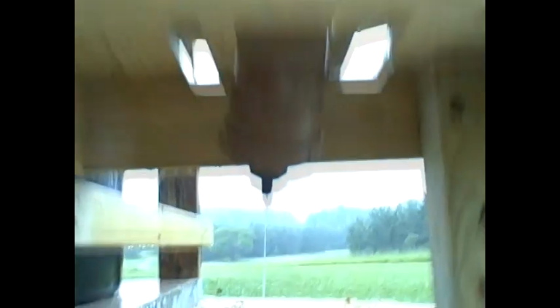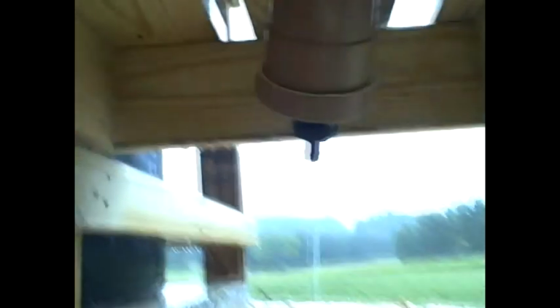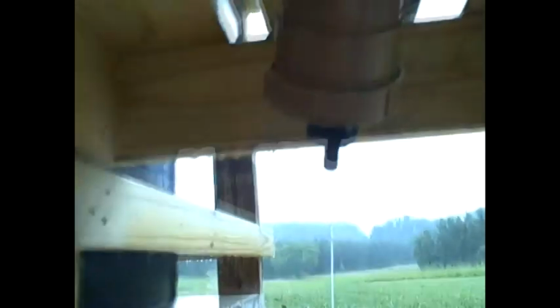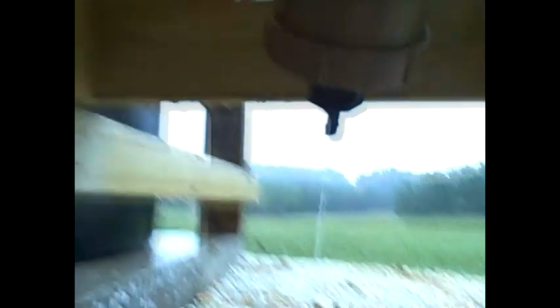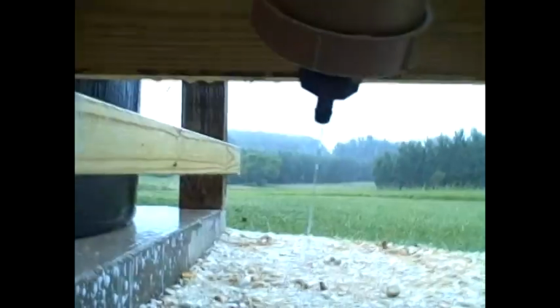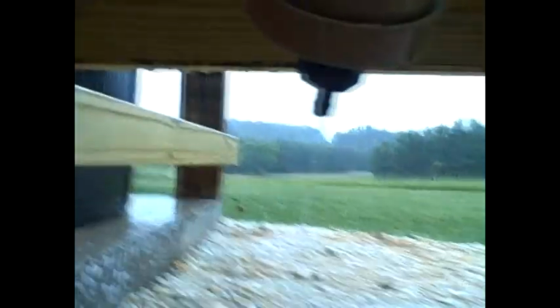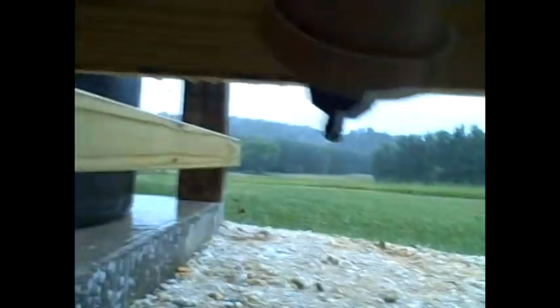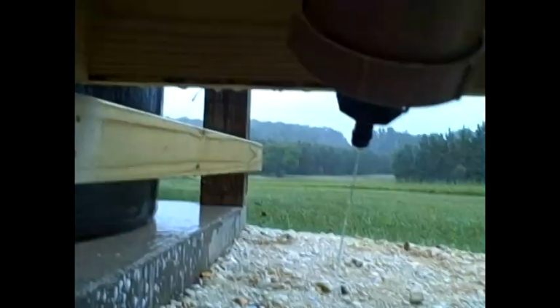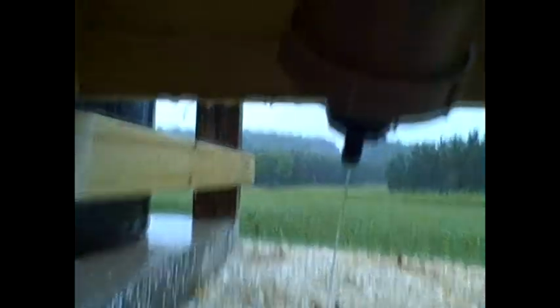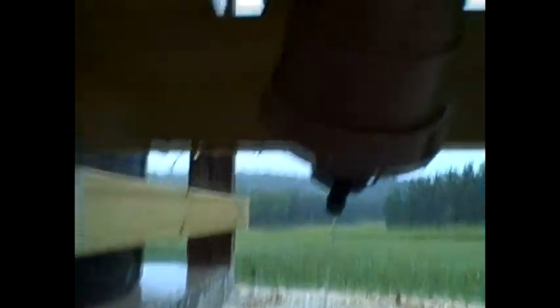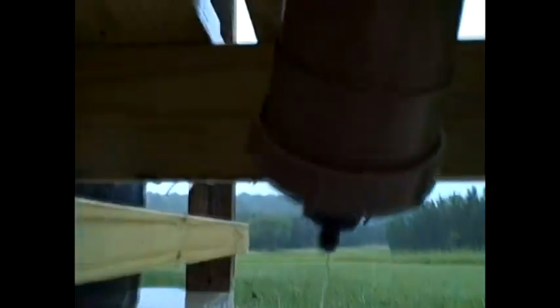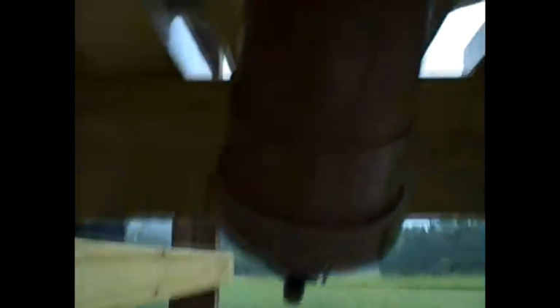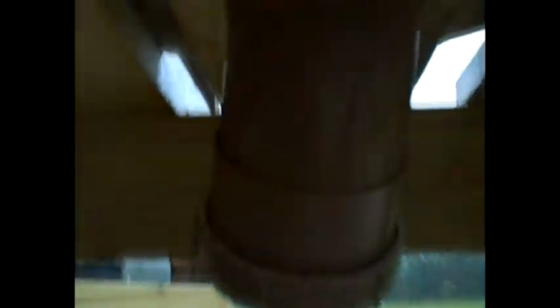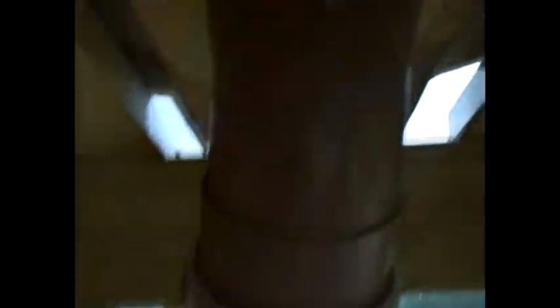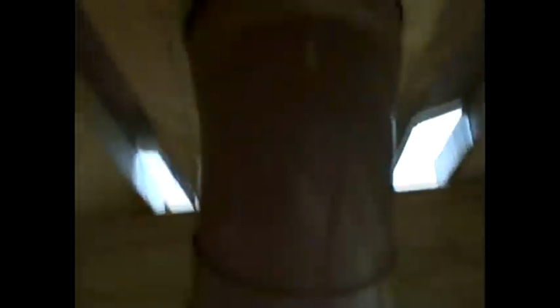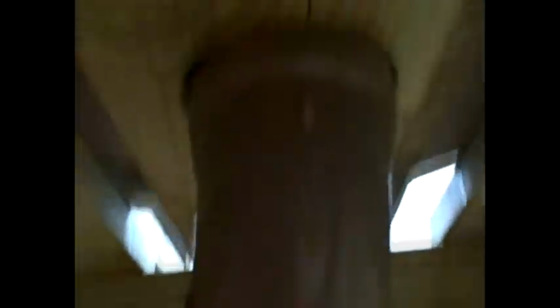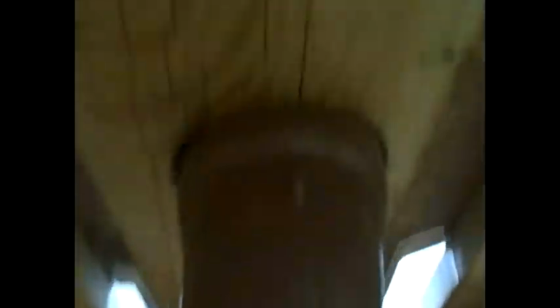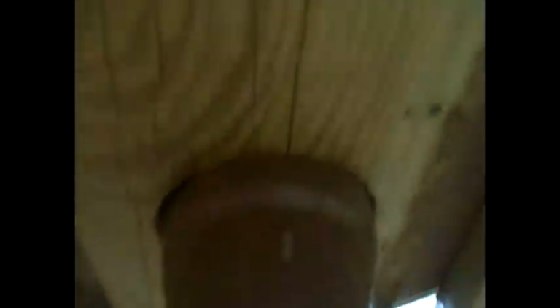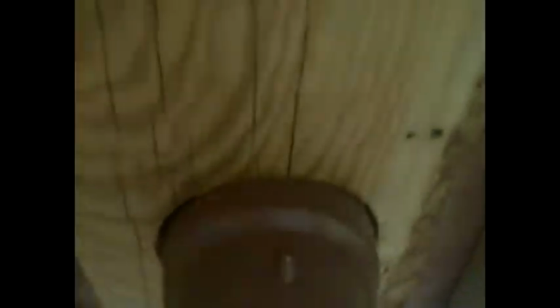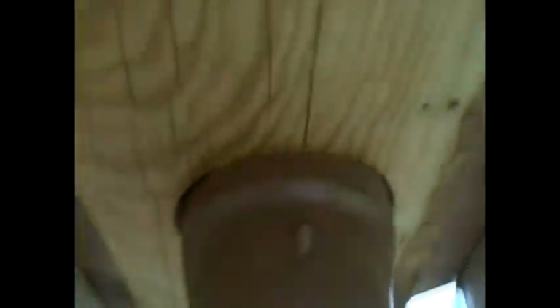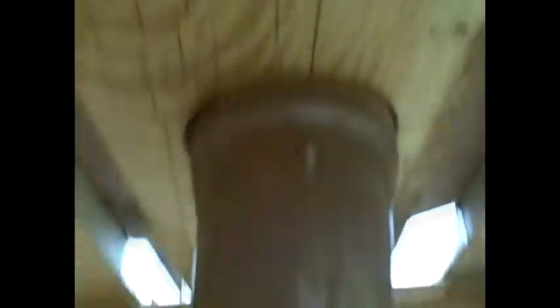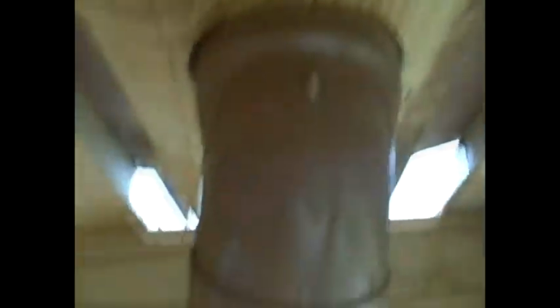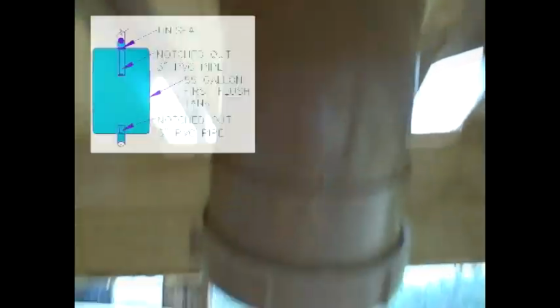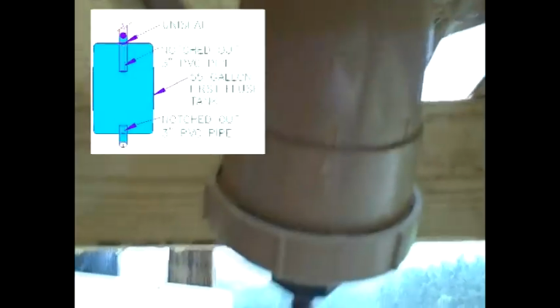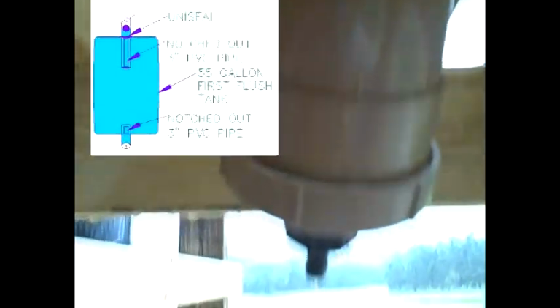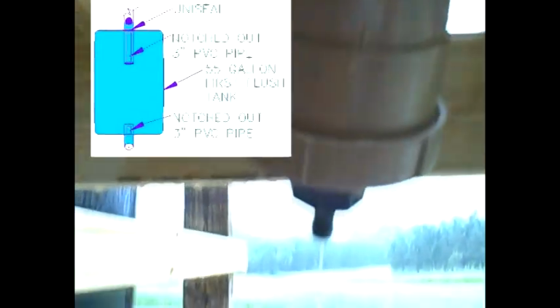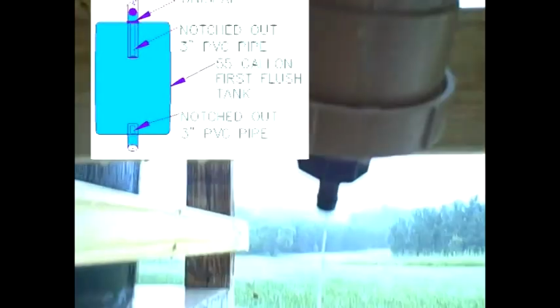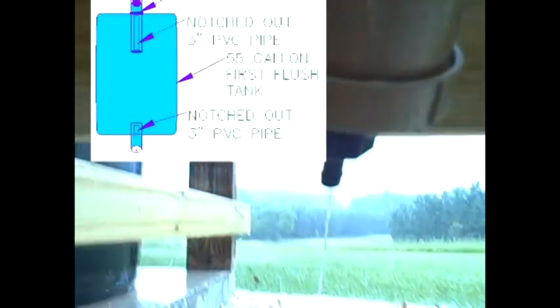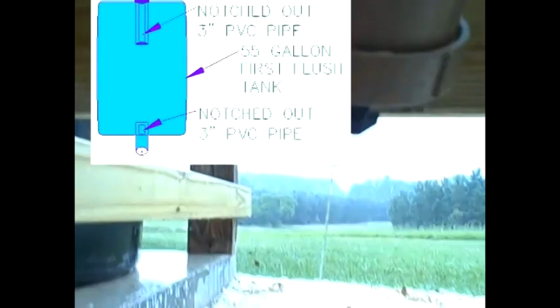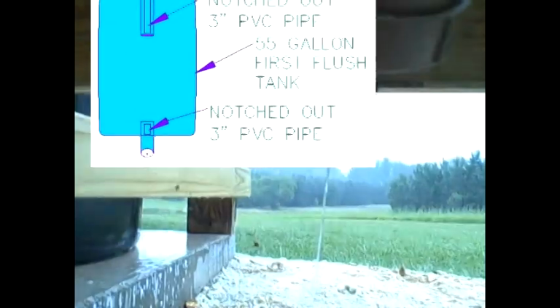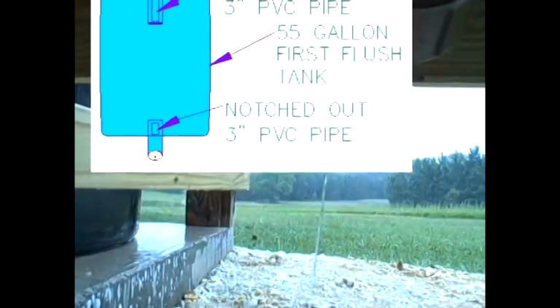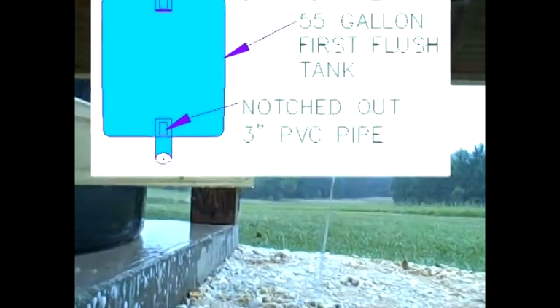That's part of the first flush diverter kit, where it slowly drains out for the next rain event.